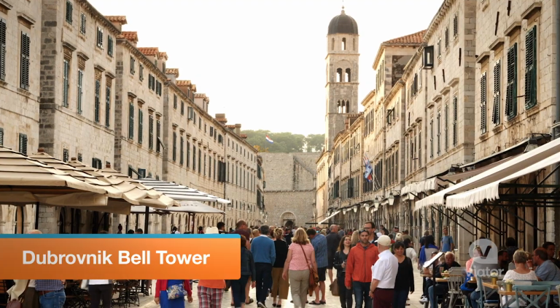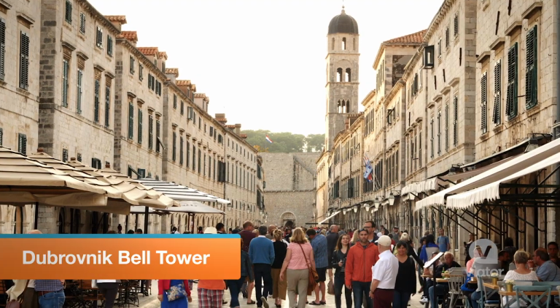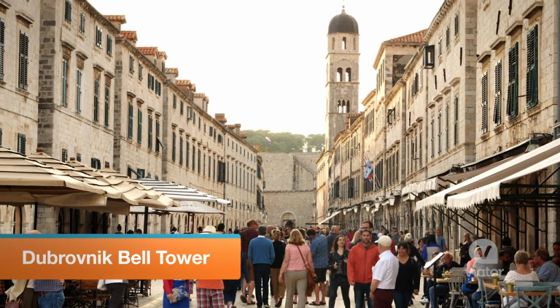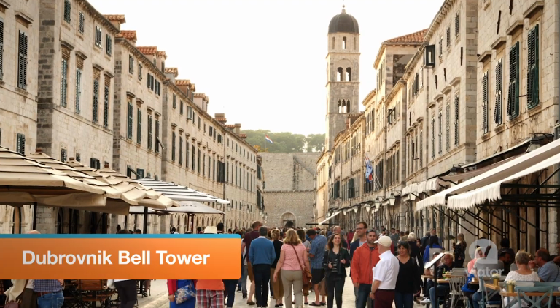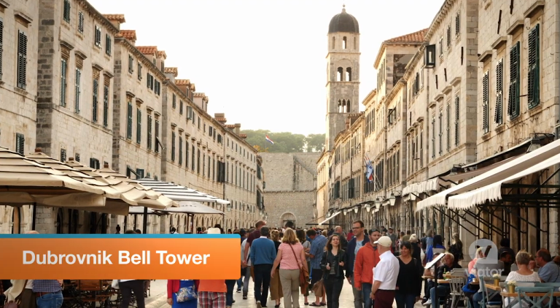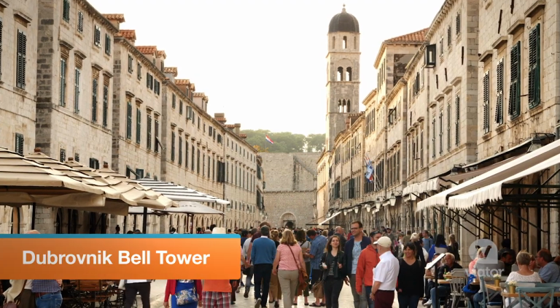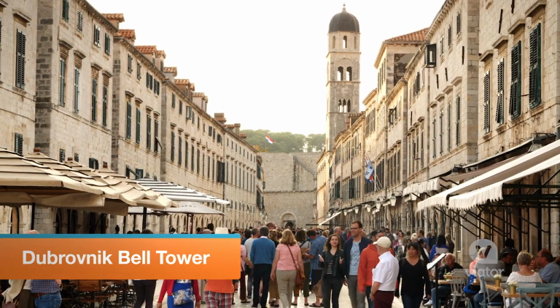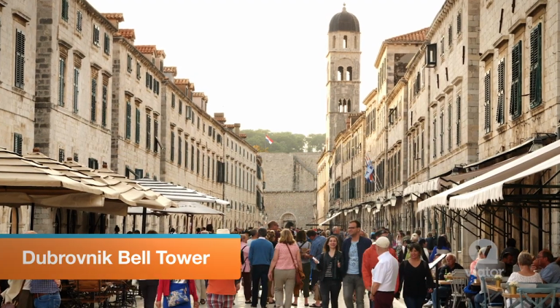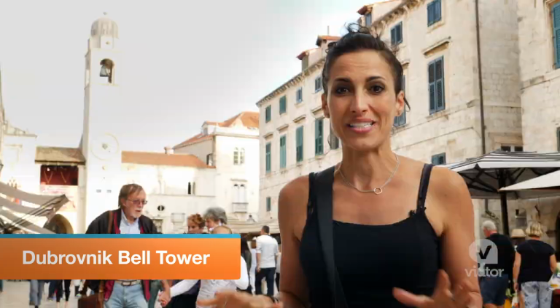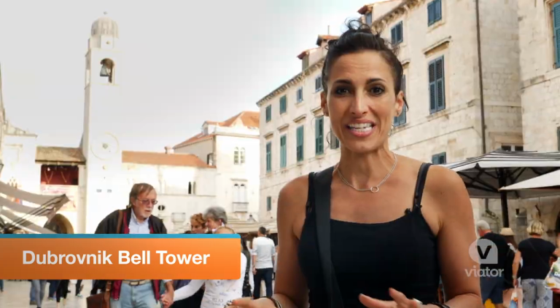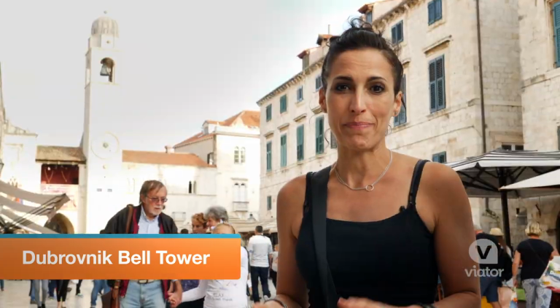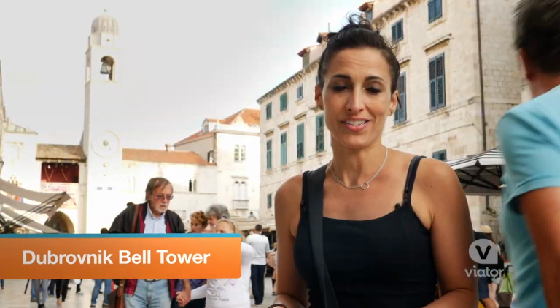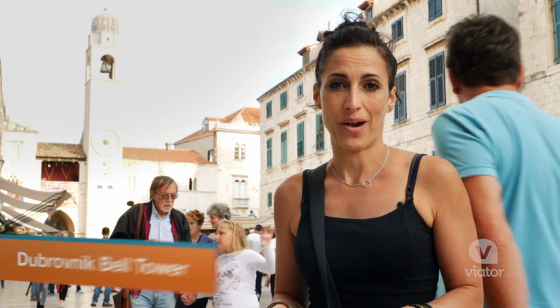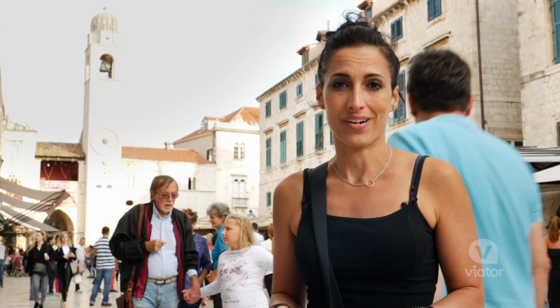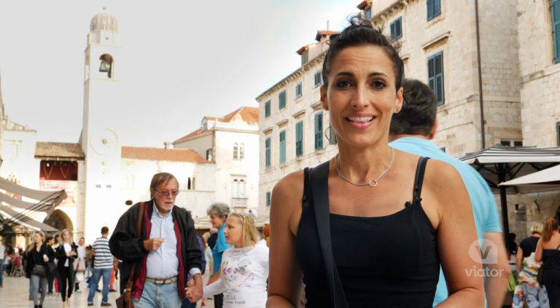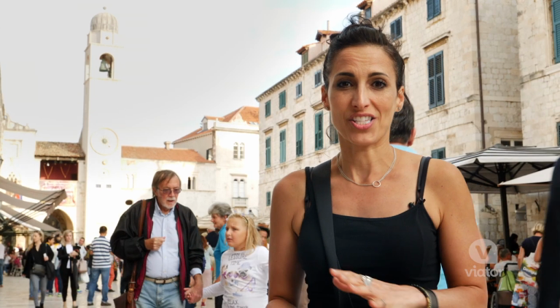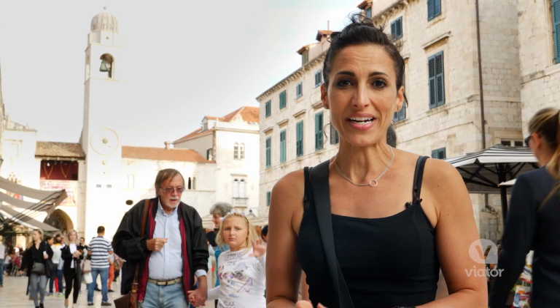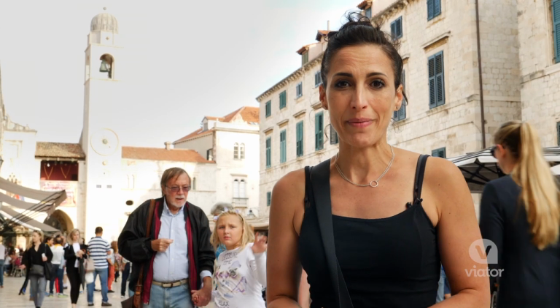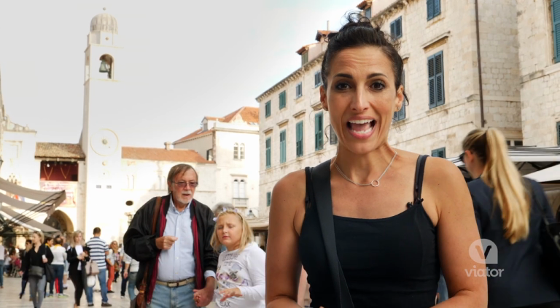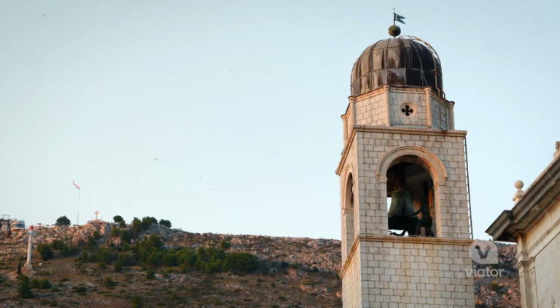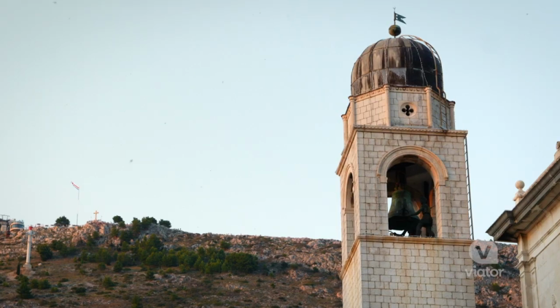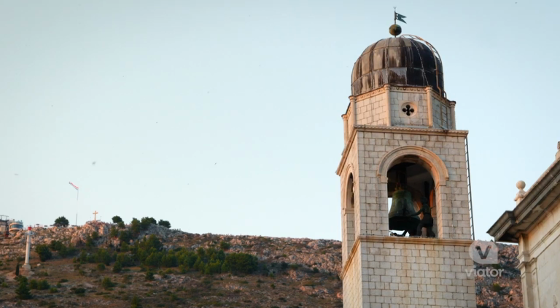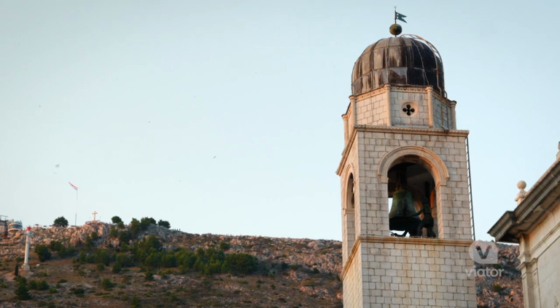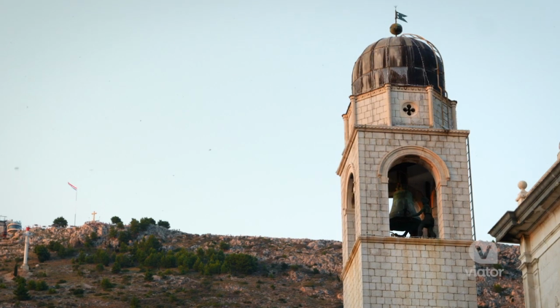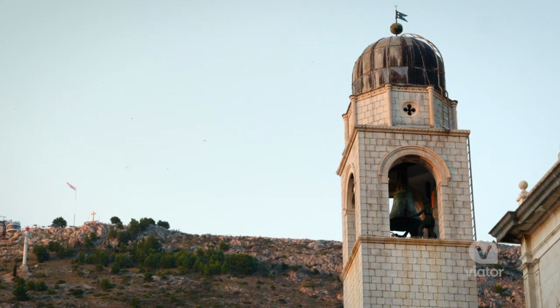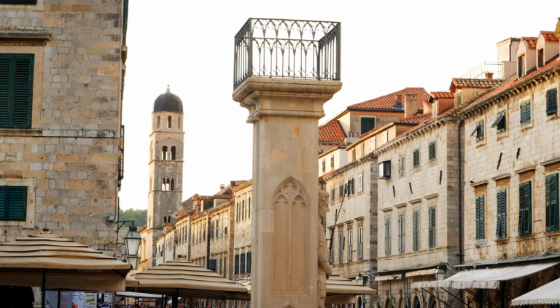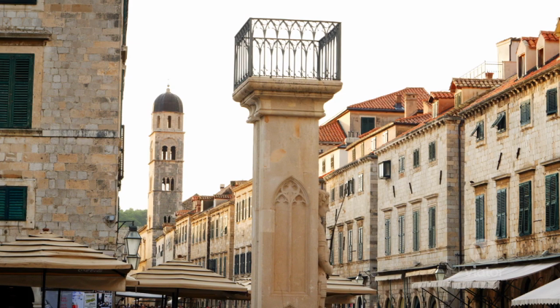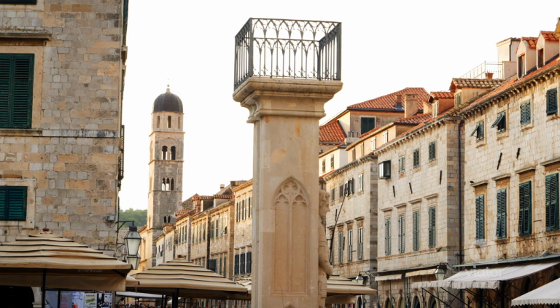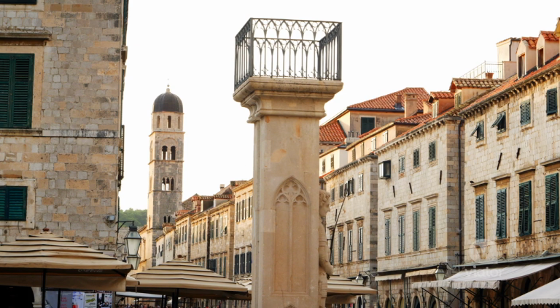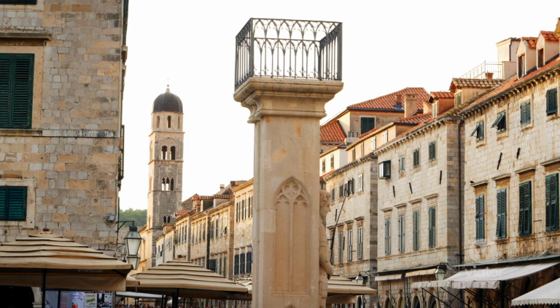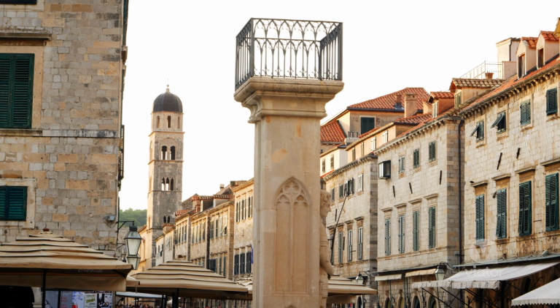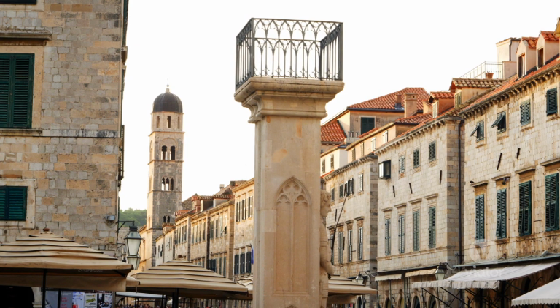Looming over Luza Square is the city bell tower. They strike the bell every hour, on the hour, and you can hear it throughout the city.